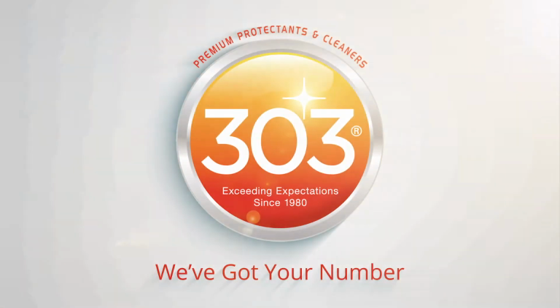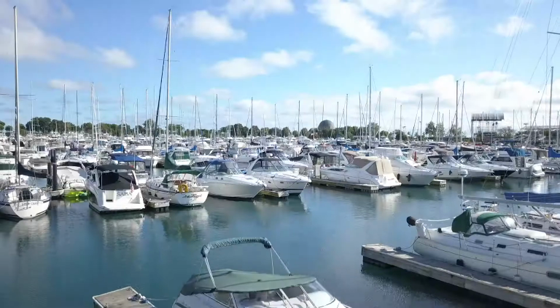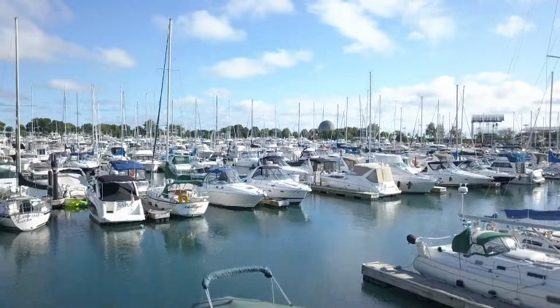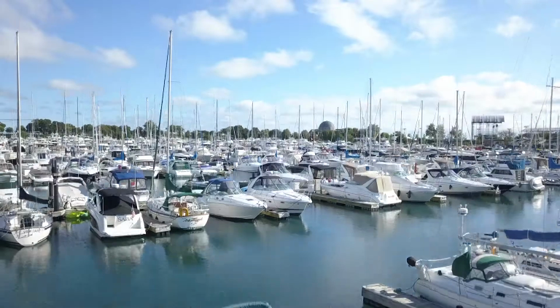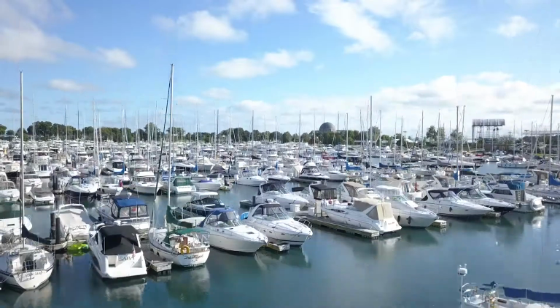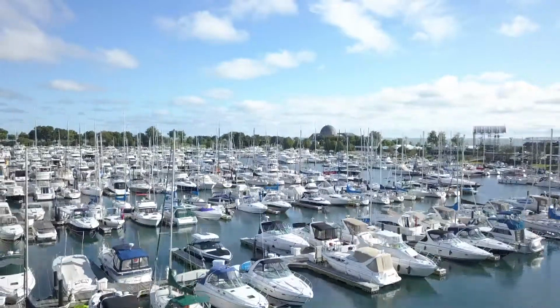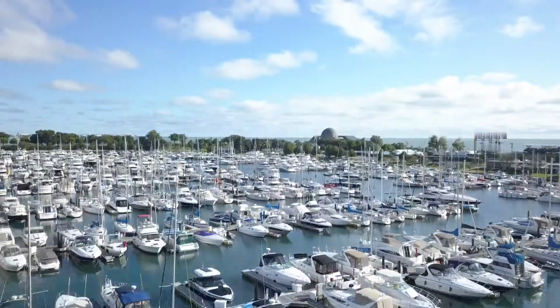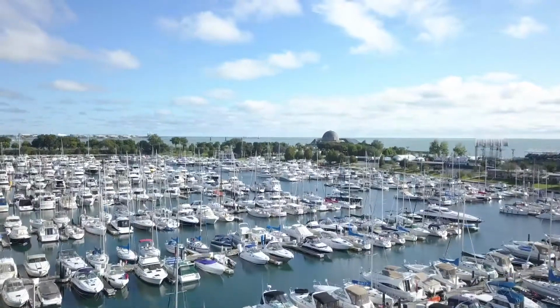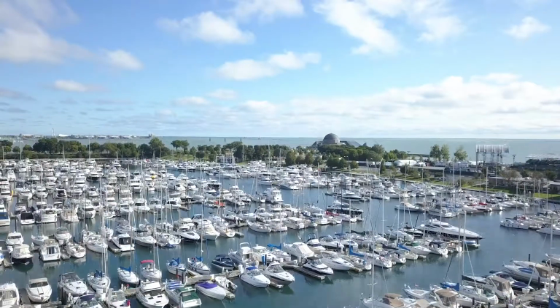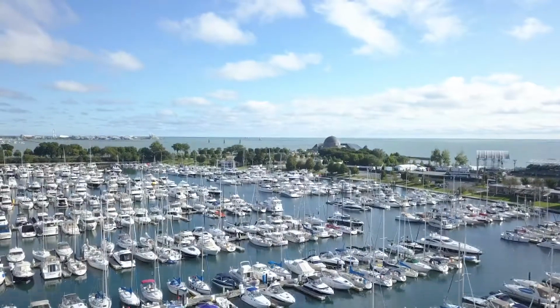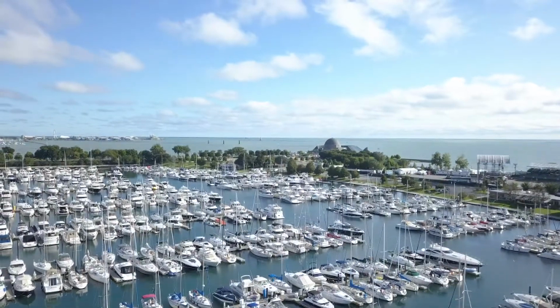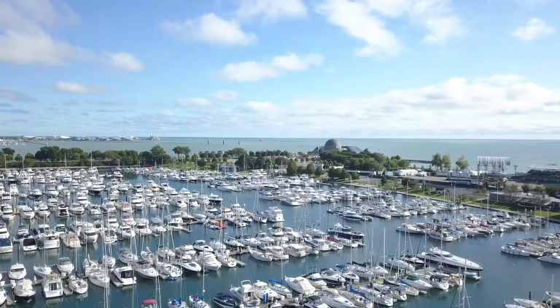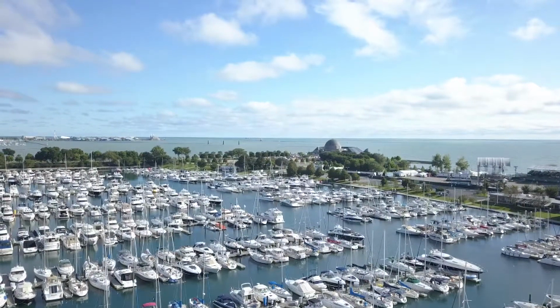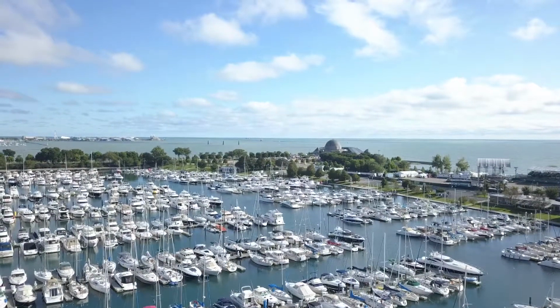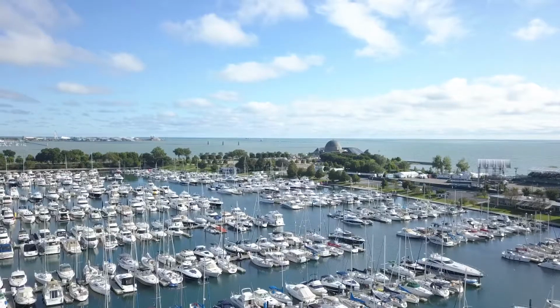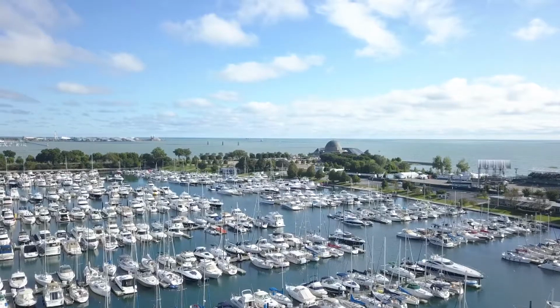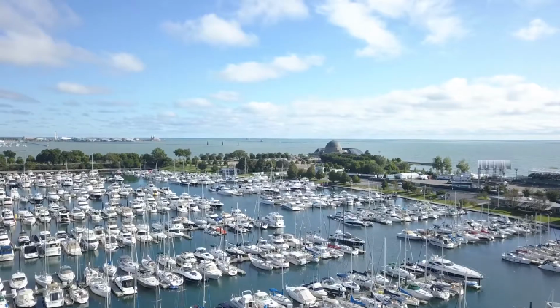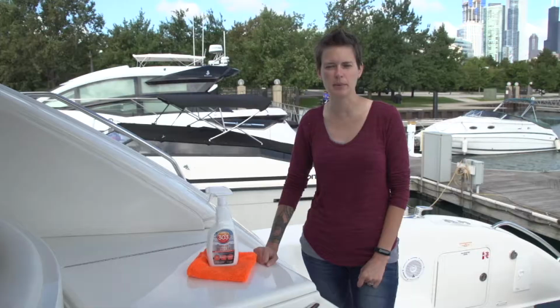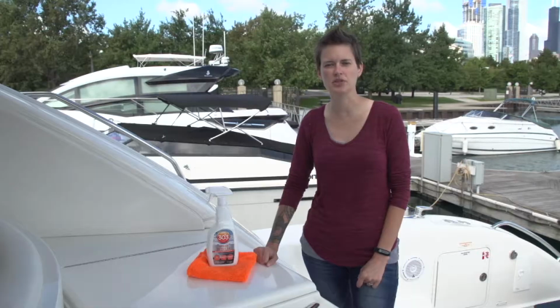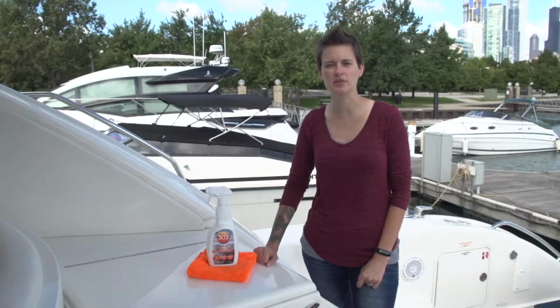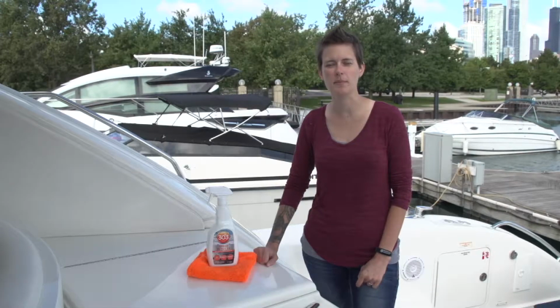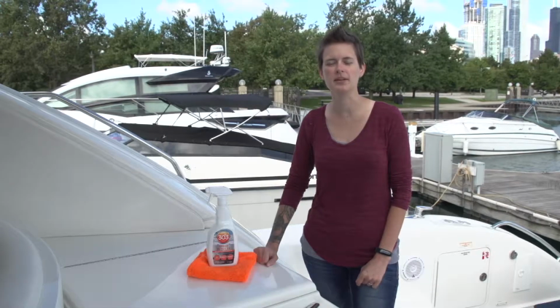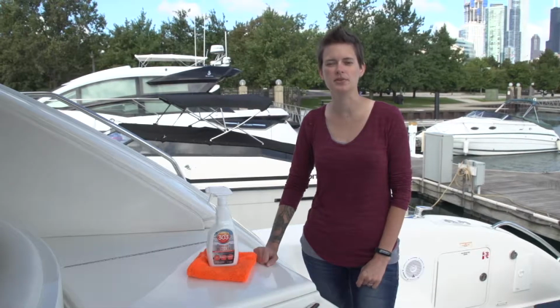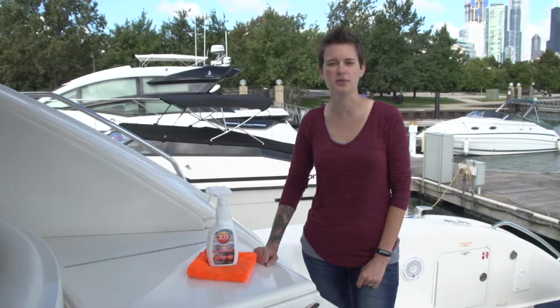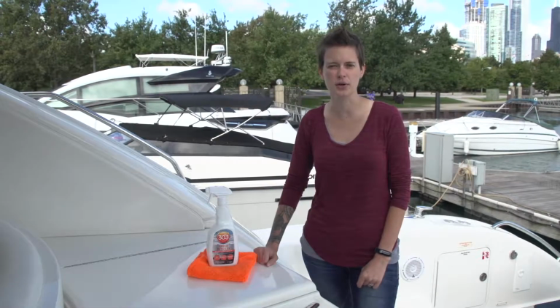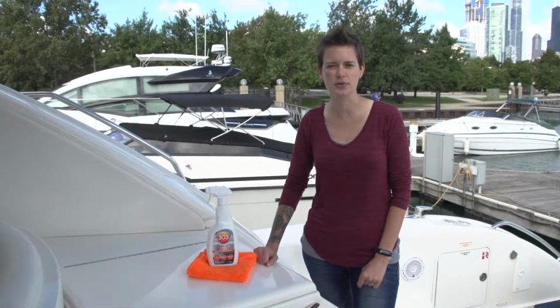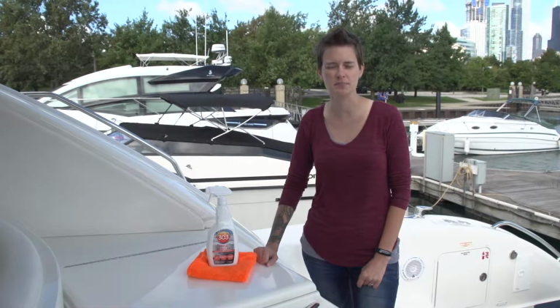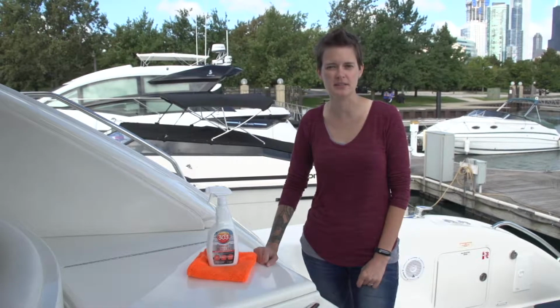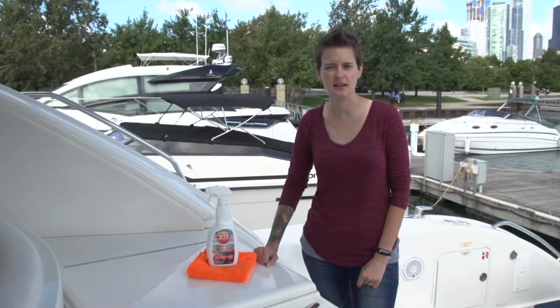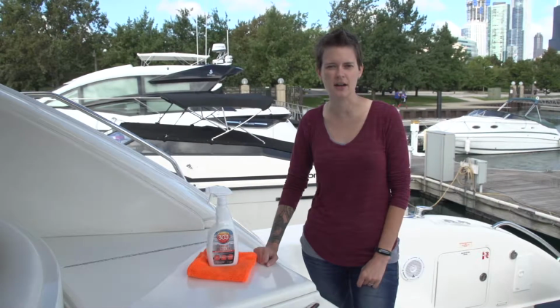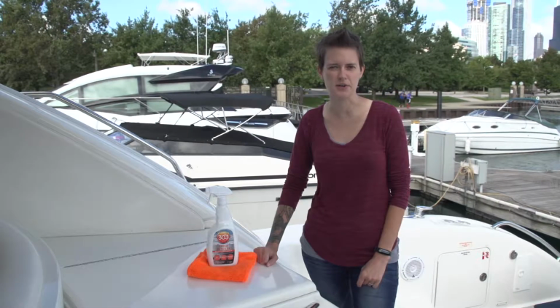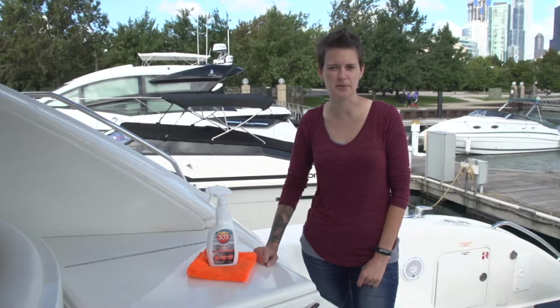My name is Genesis with 303. Today we're in Chicago at Burnham Harbor and I want to show you some of the many uses for 303 Speed Detailer on your boat.